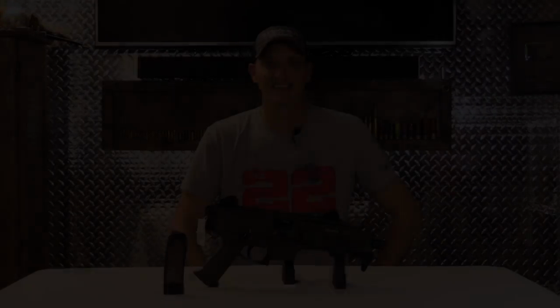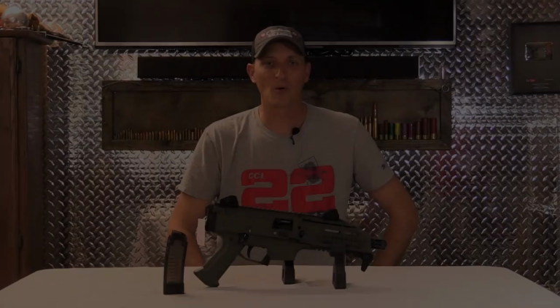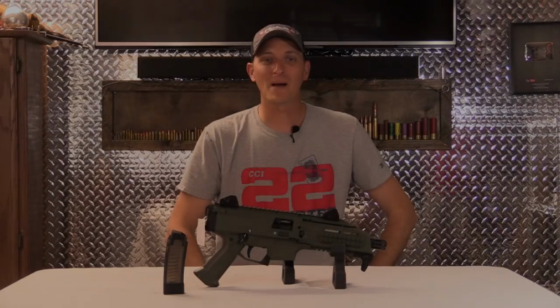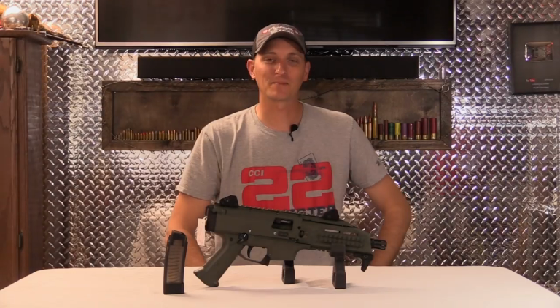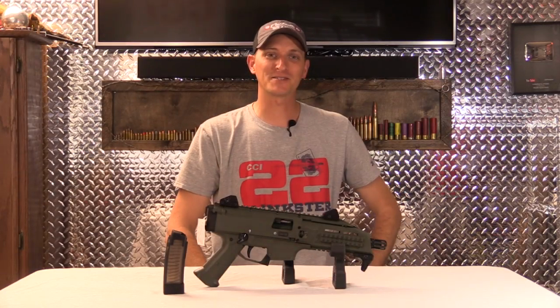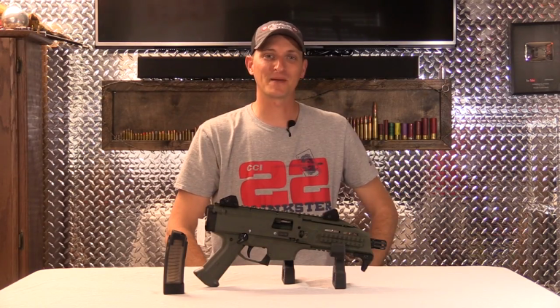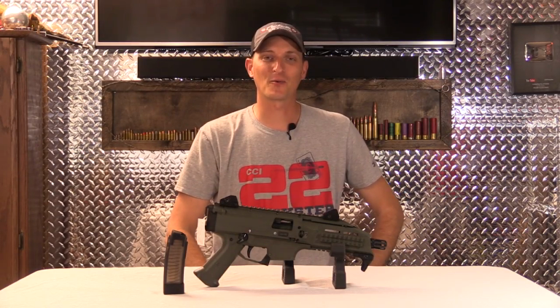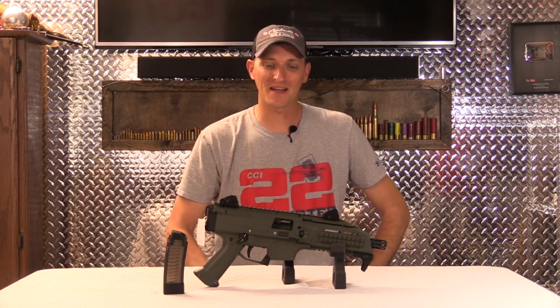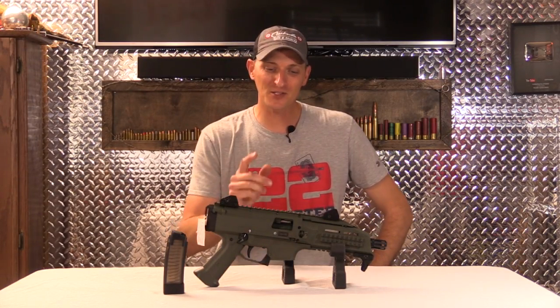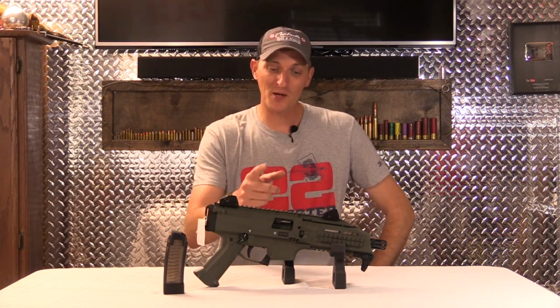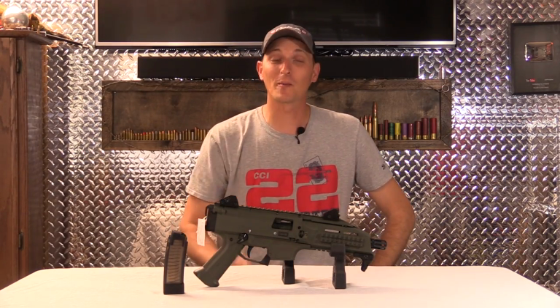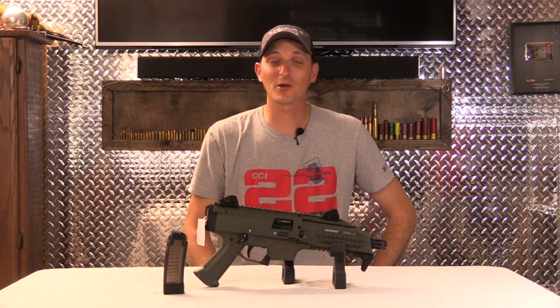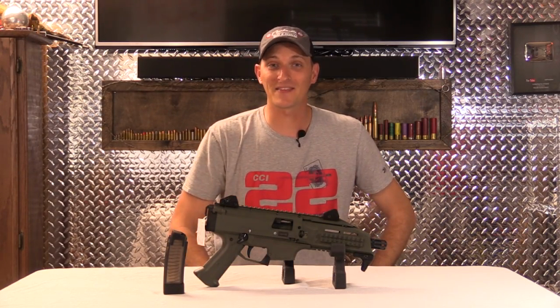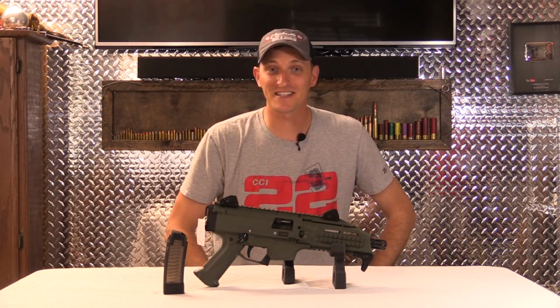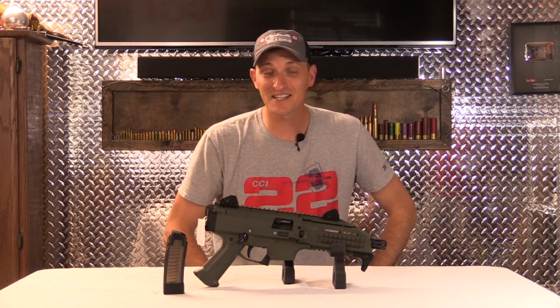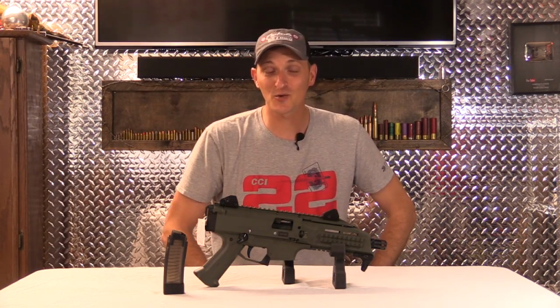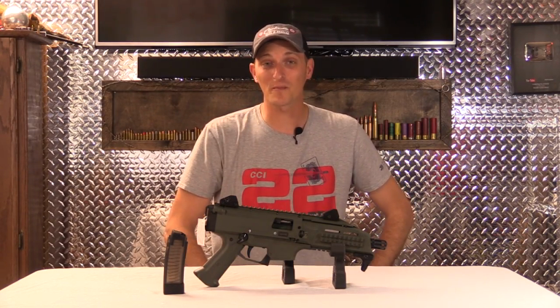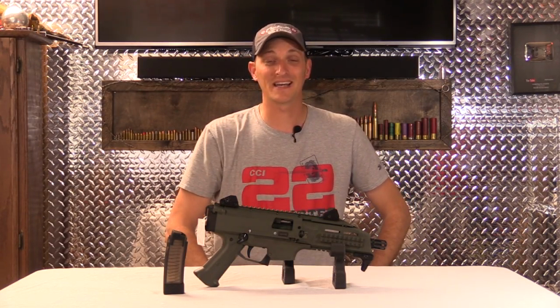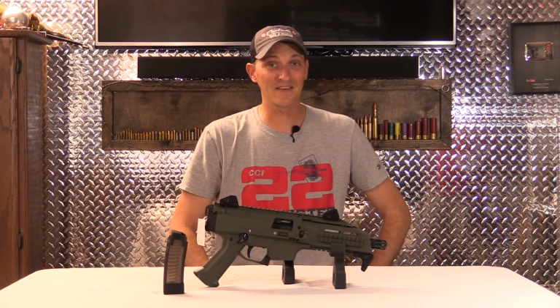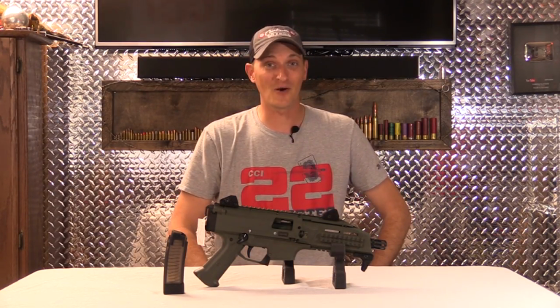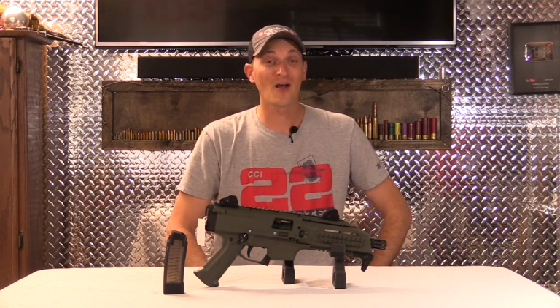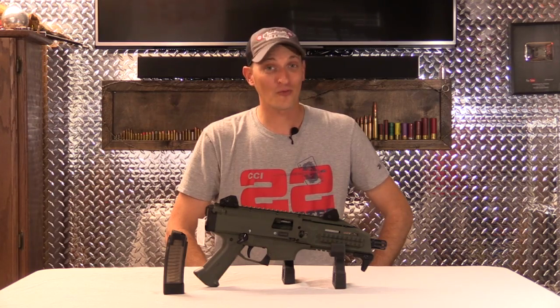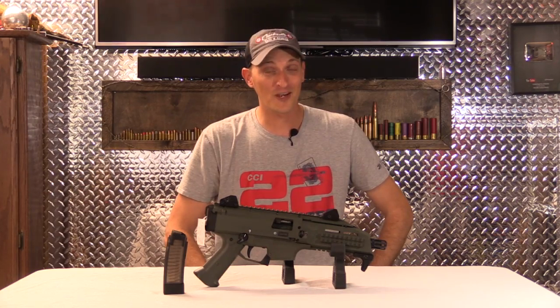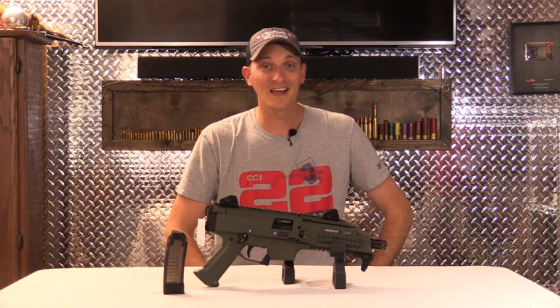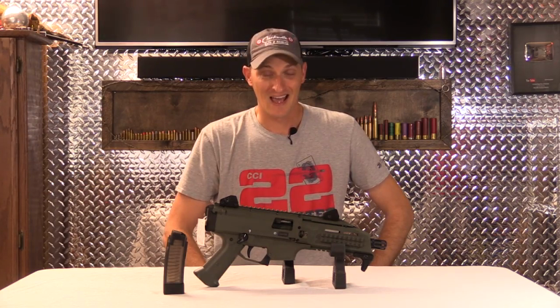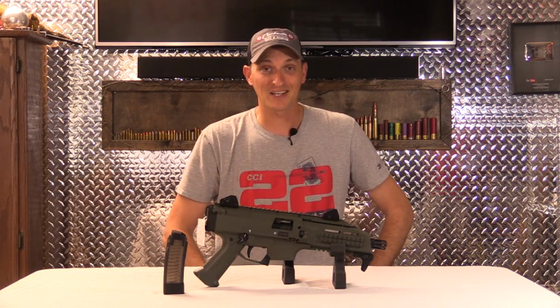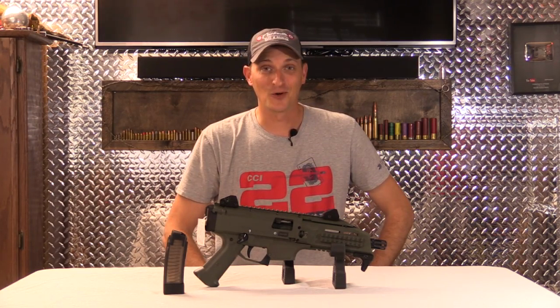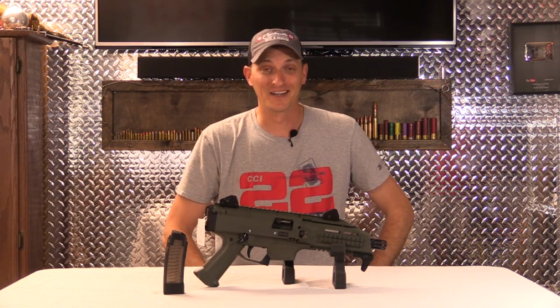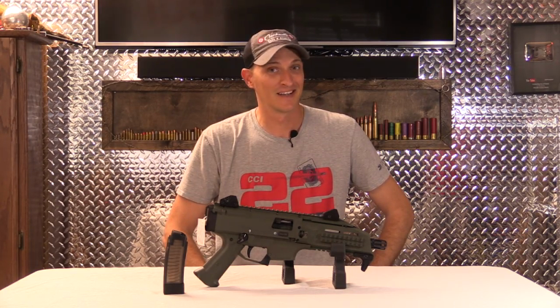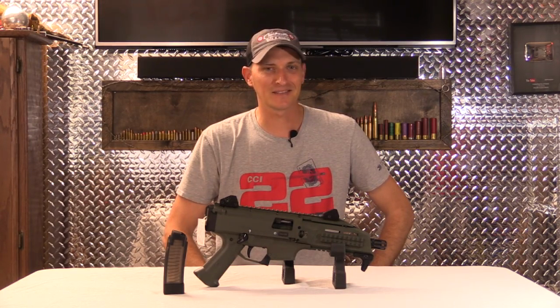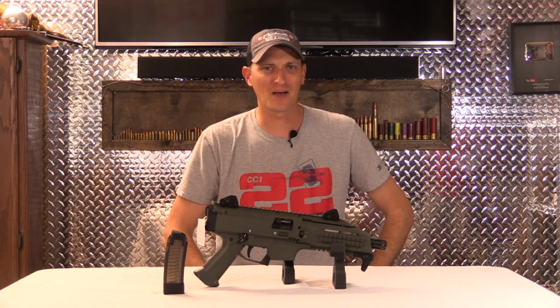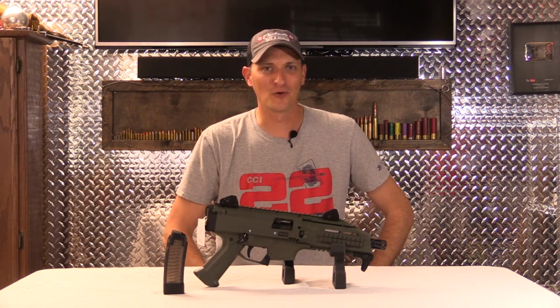Welcome back to Plinkster's Pick of the Week. This week we're going to be looking at the CZ Scorpion Evo 3 S1. That's a mouthful.